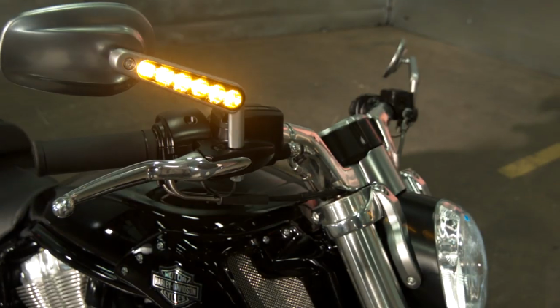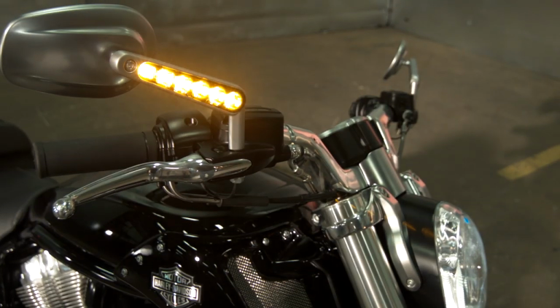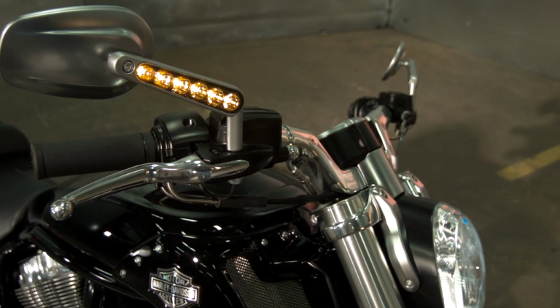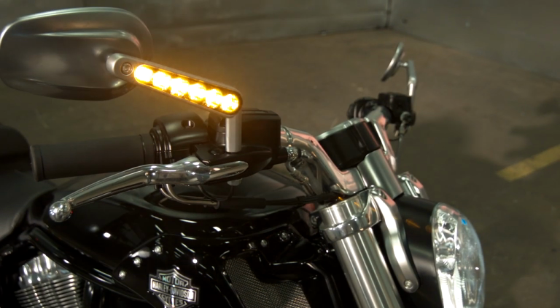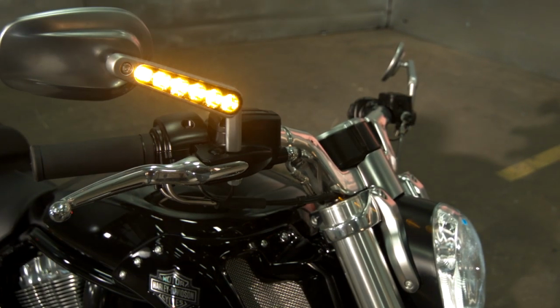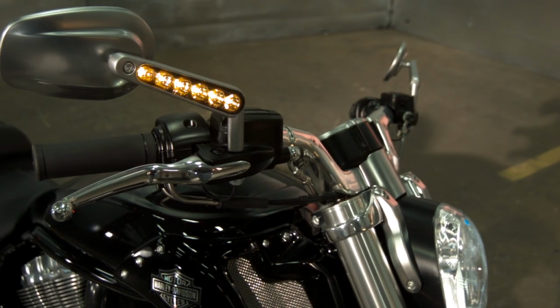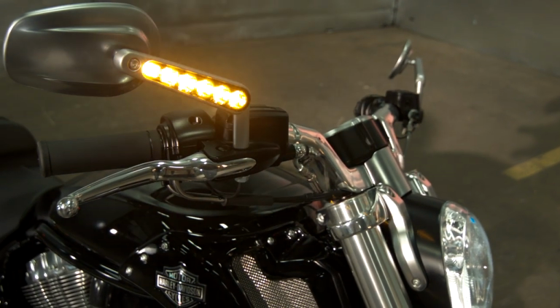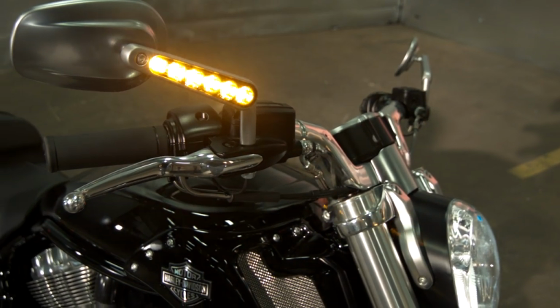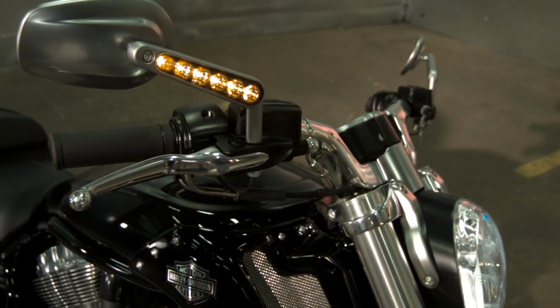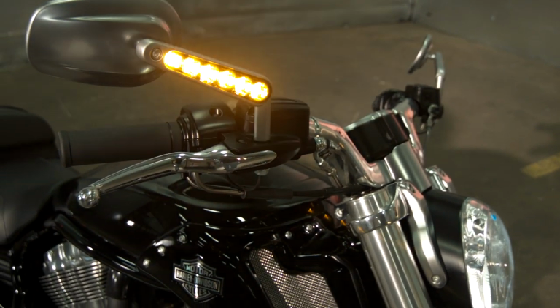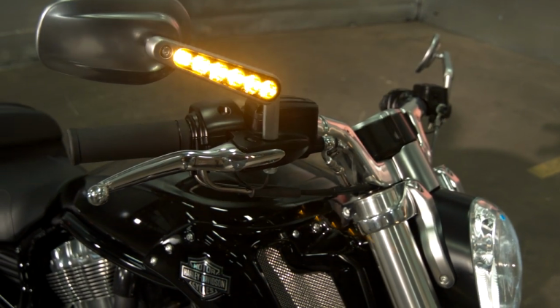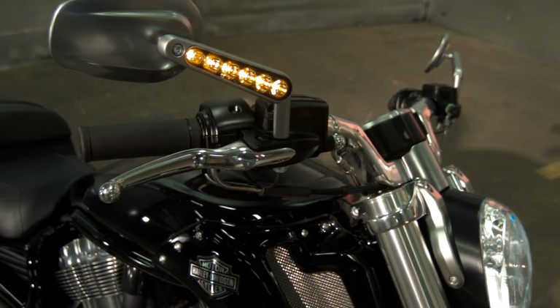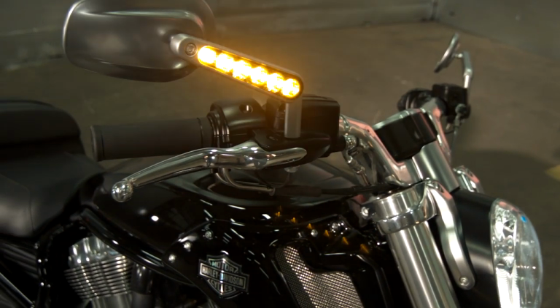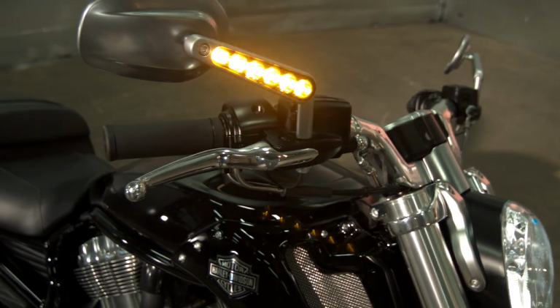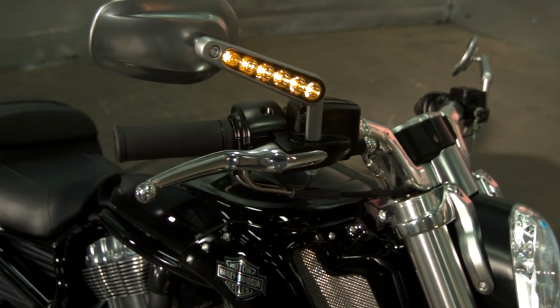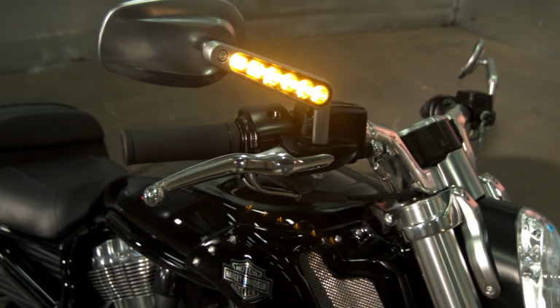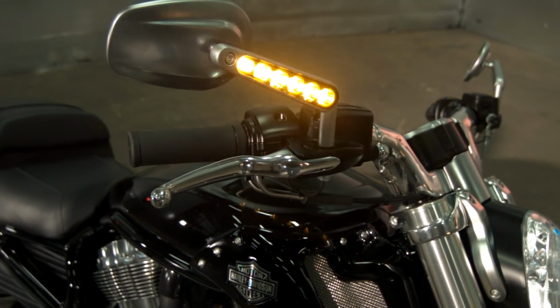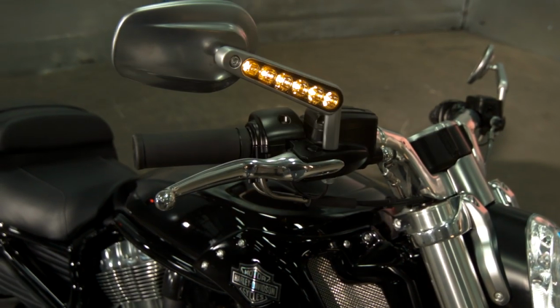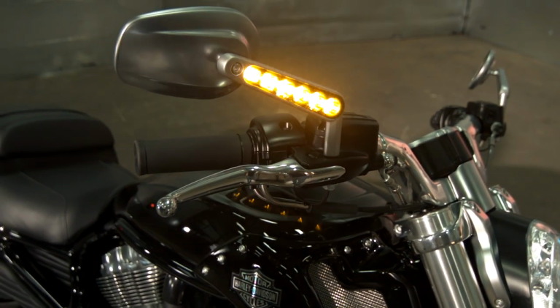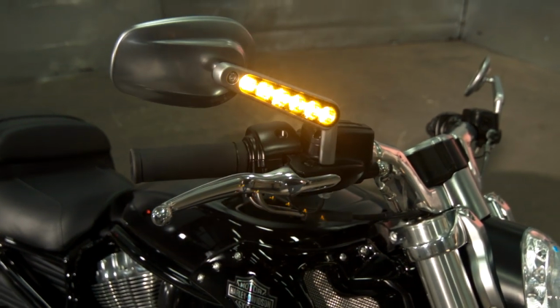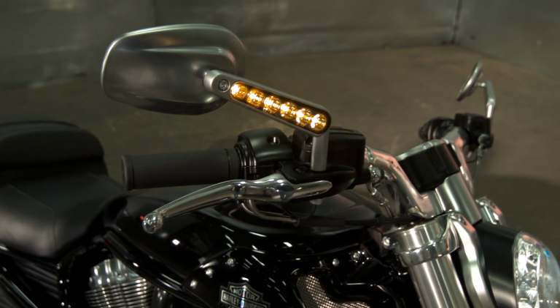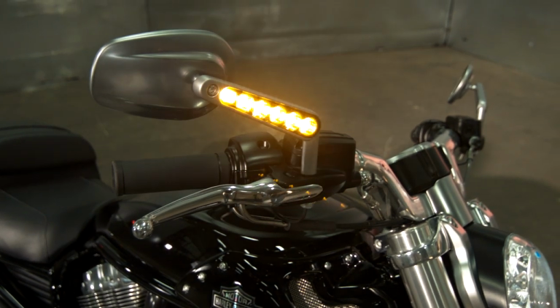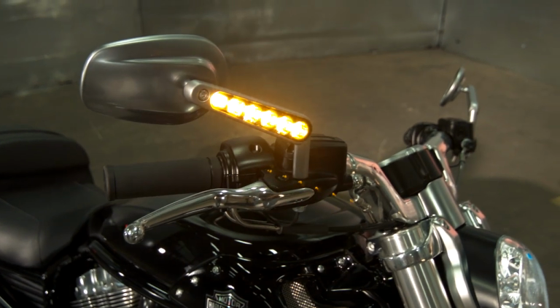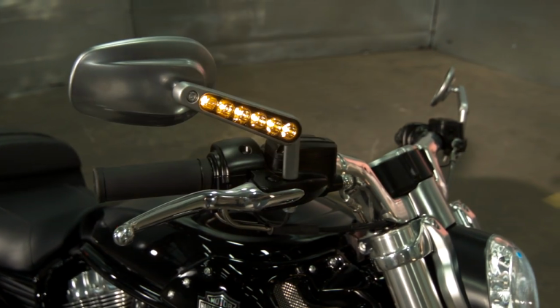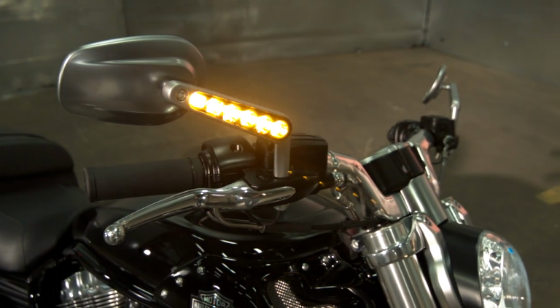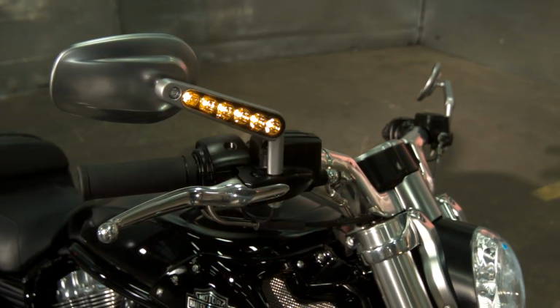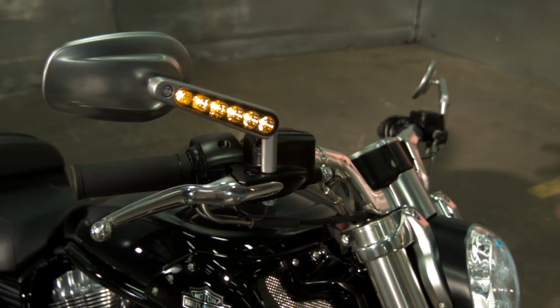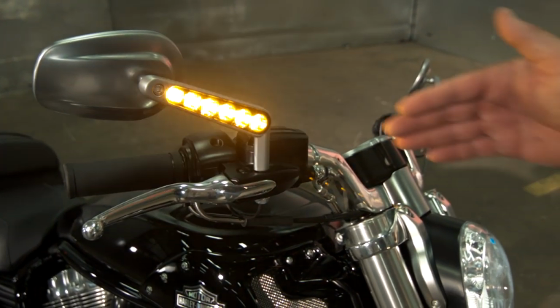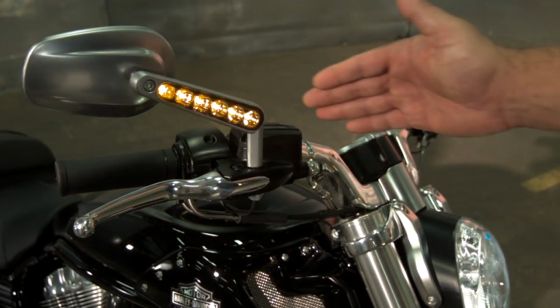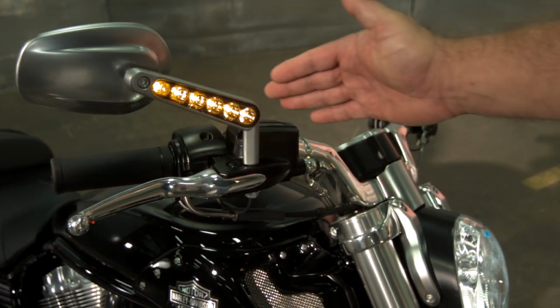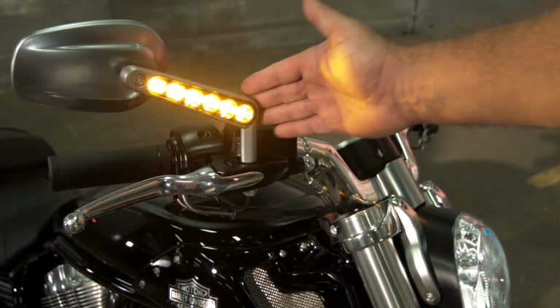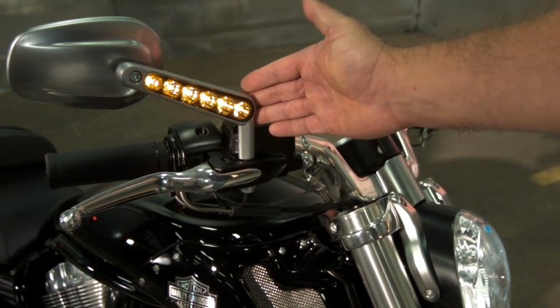At Harley, safety is paramount, so the lighting is real clear. This is unique because the lighting is actually built into your mirror.